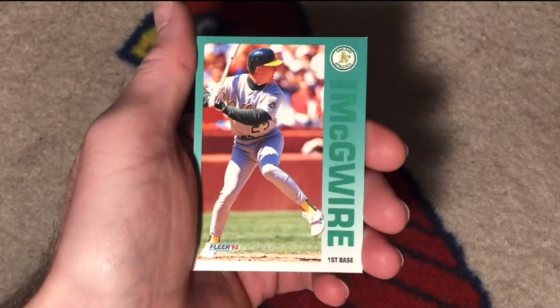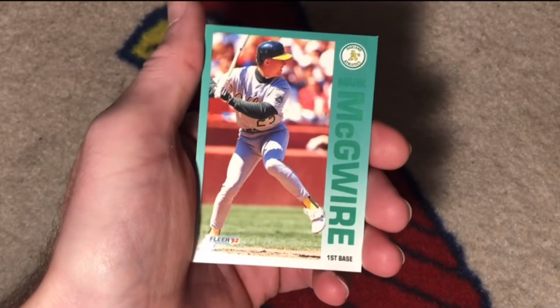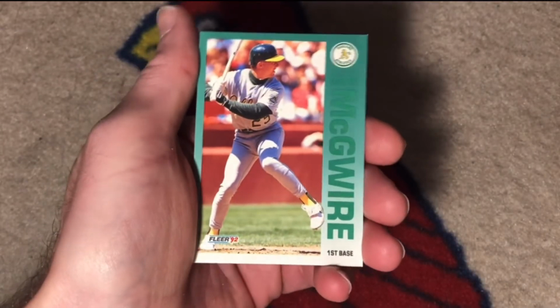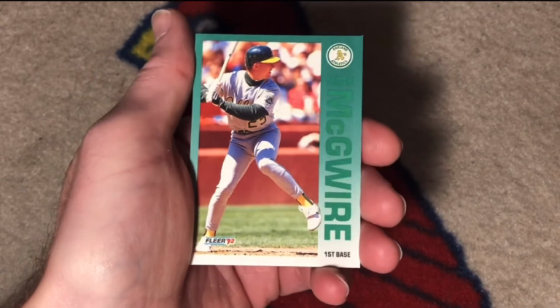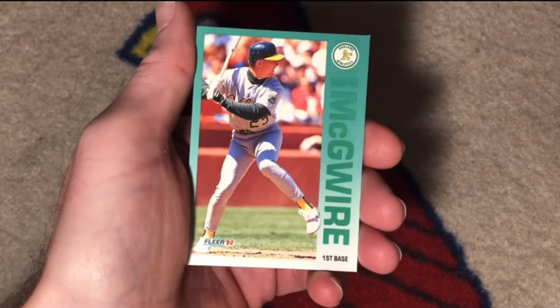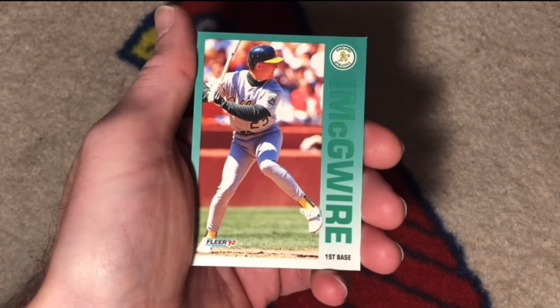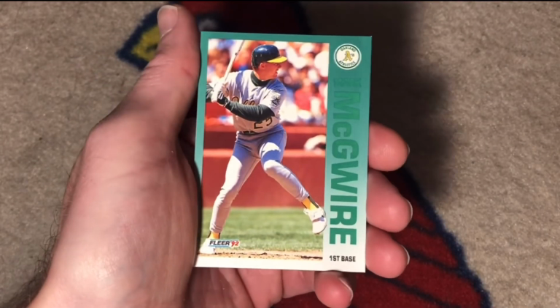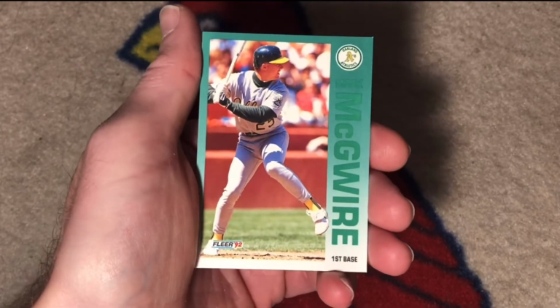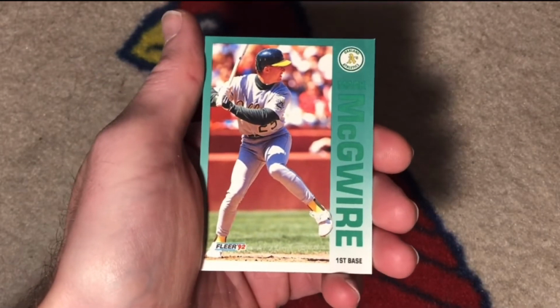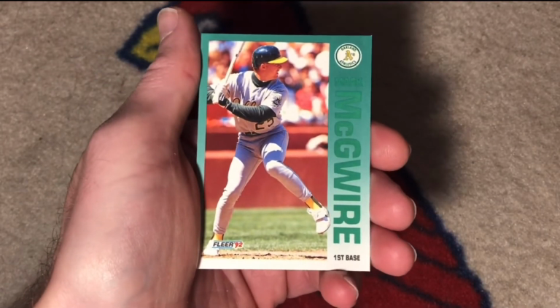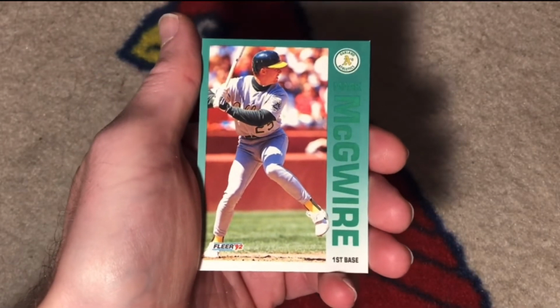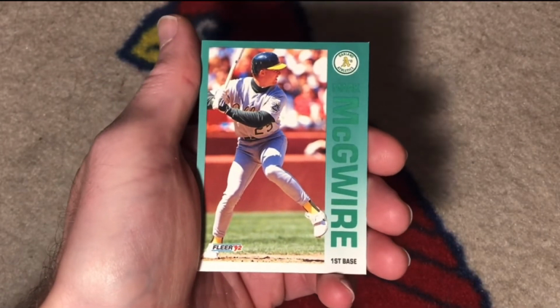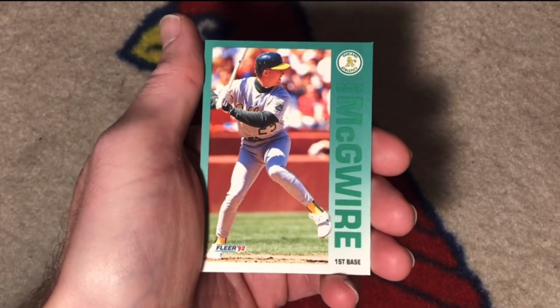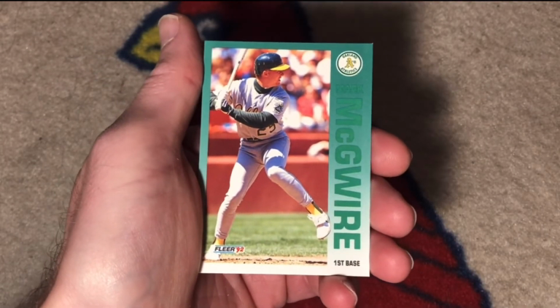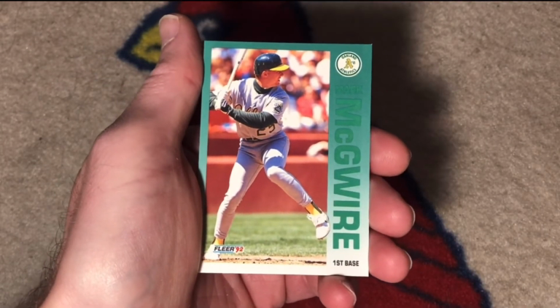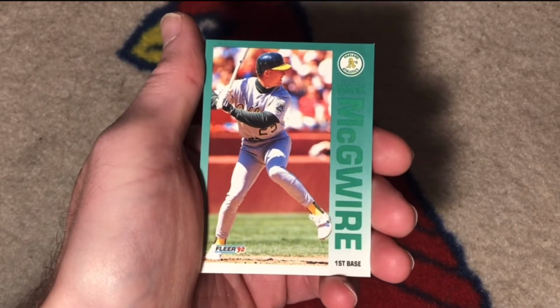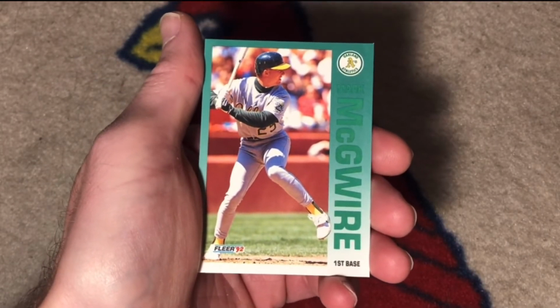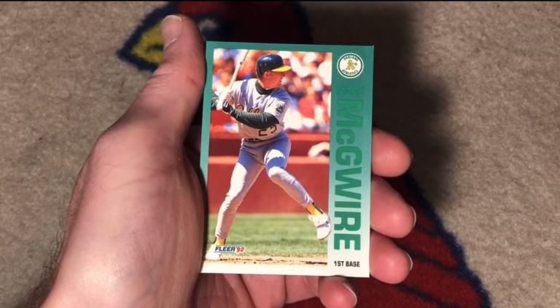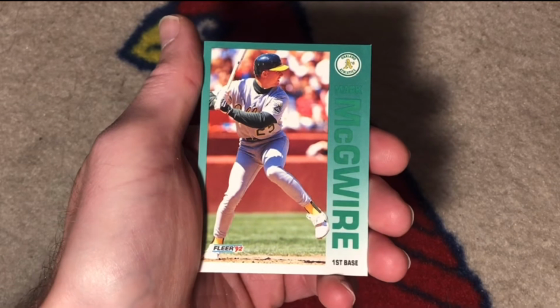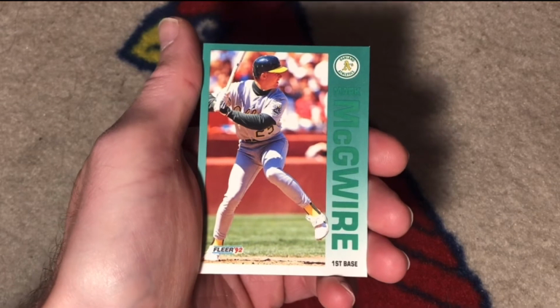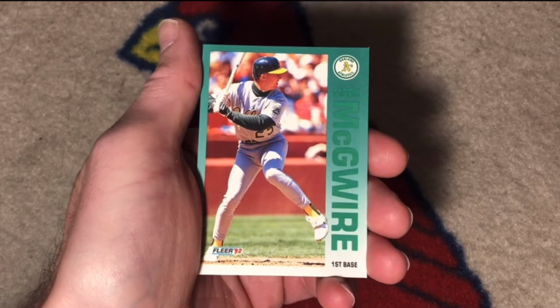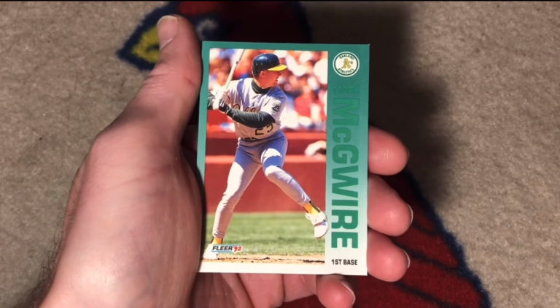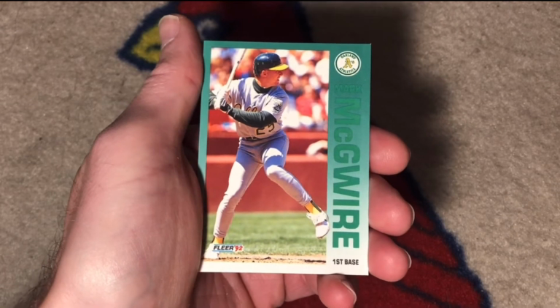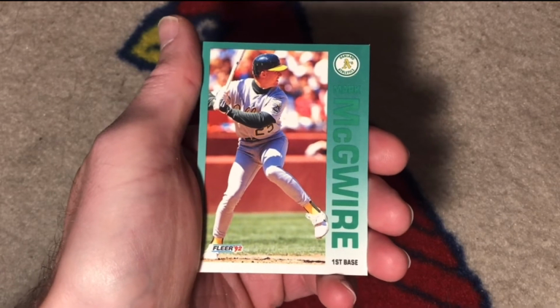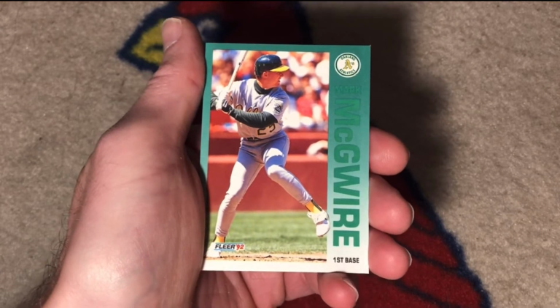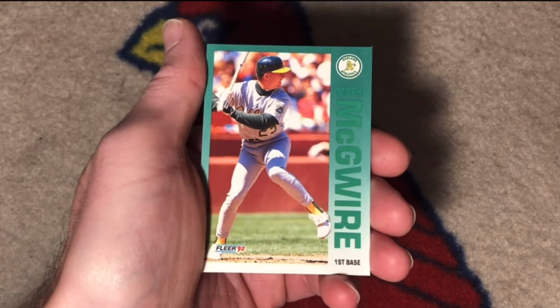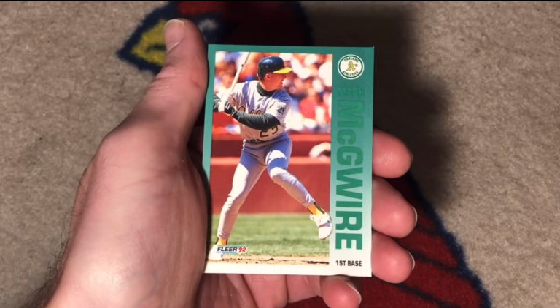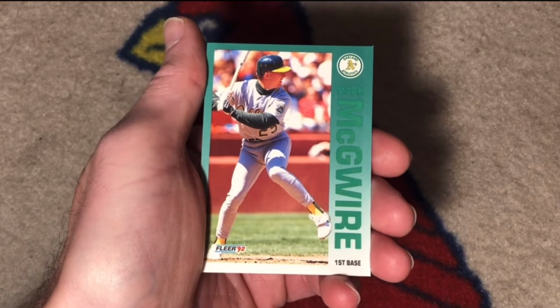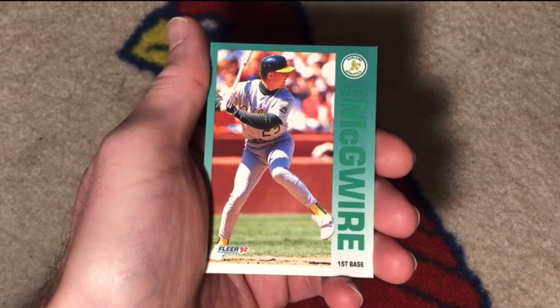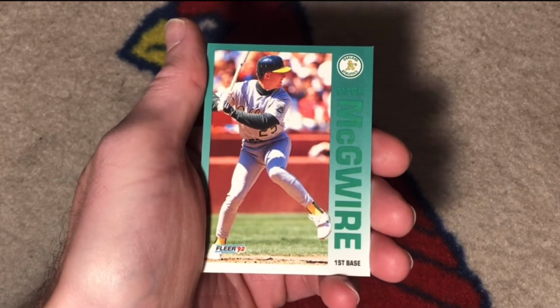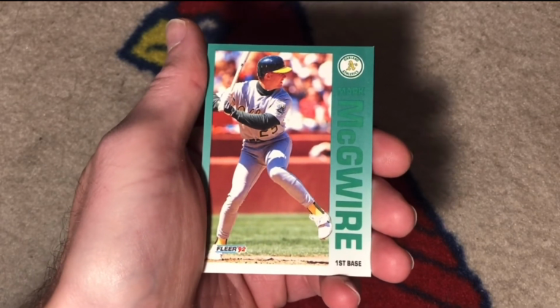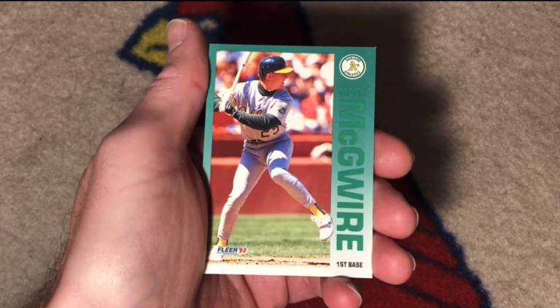And Mark McGwire — another one of my PC favorites, only as a Cardinal, not necessarily as an A.